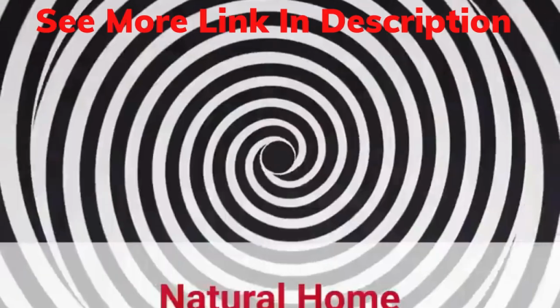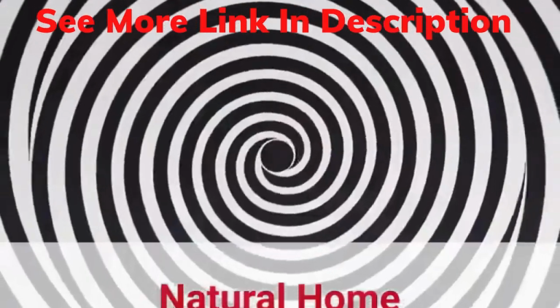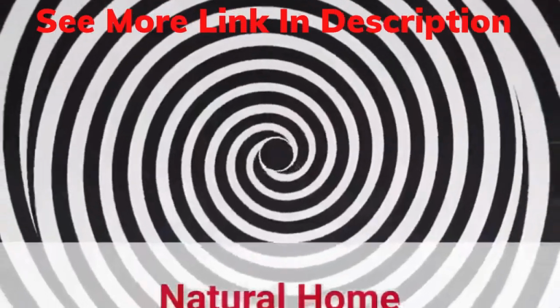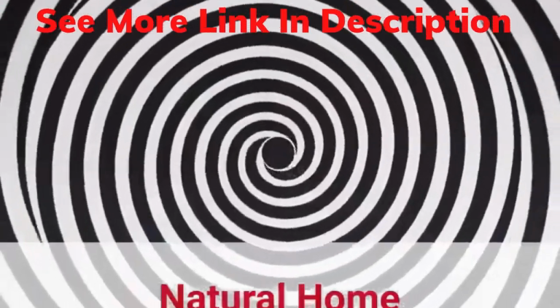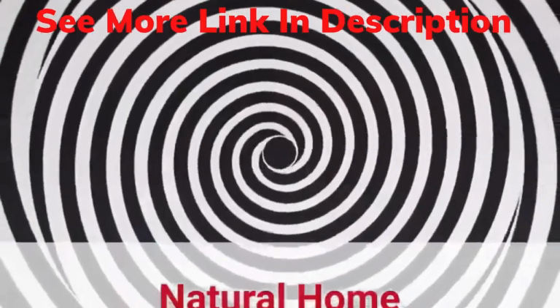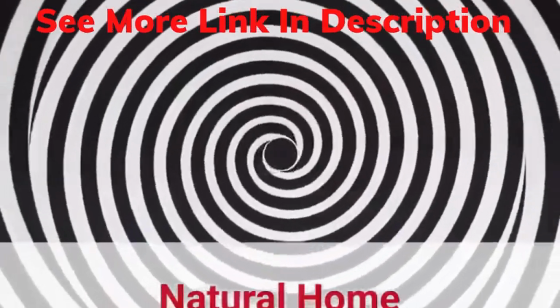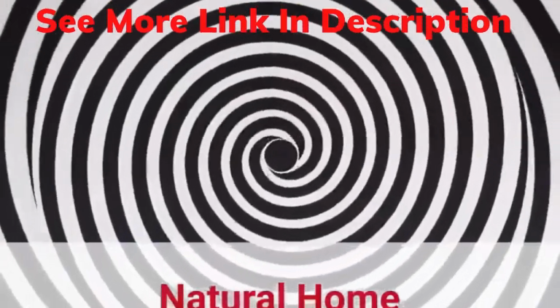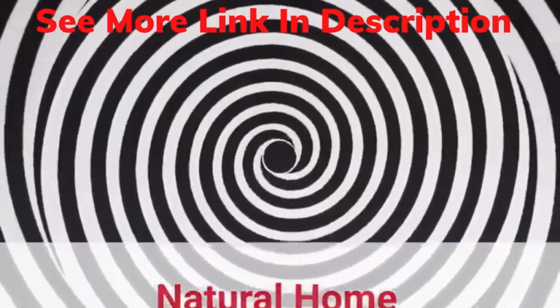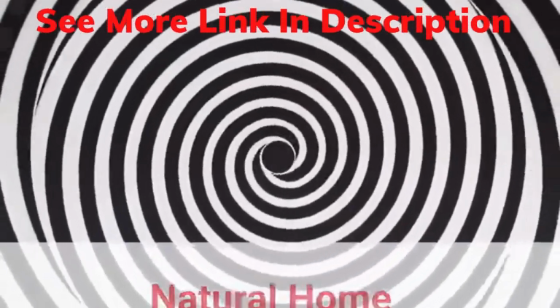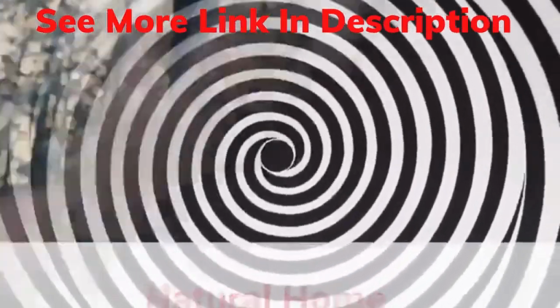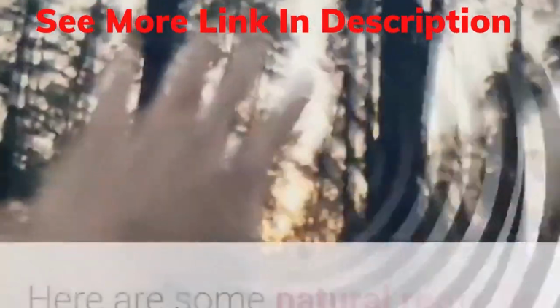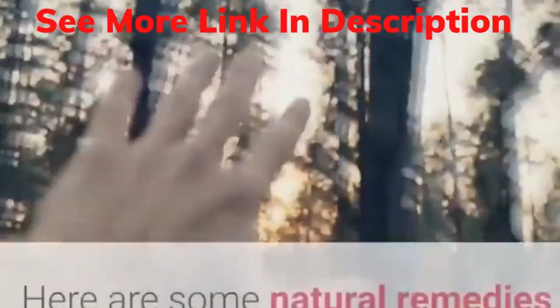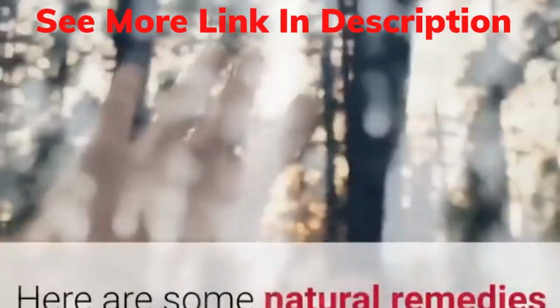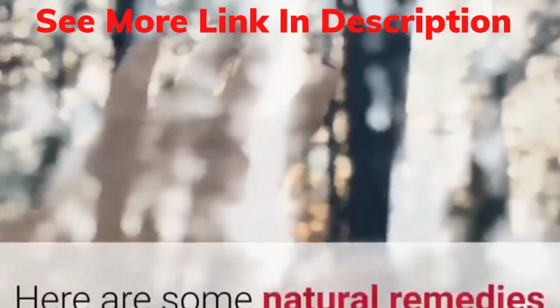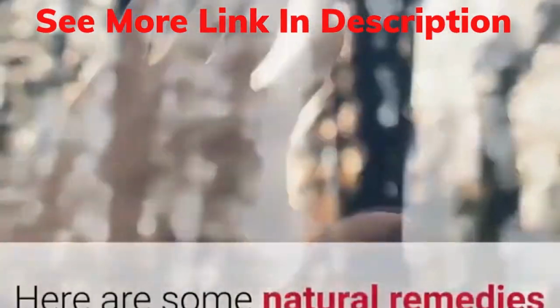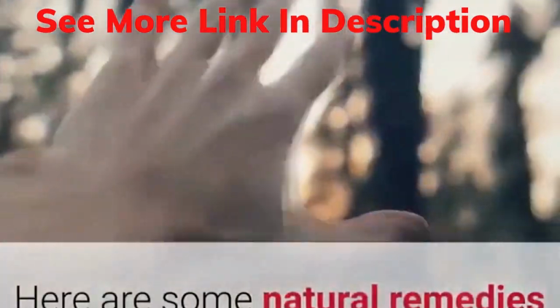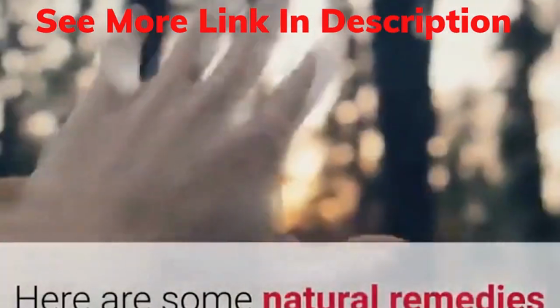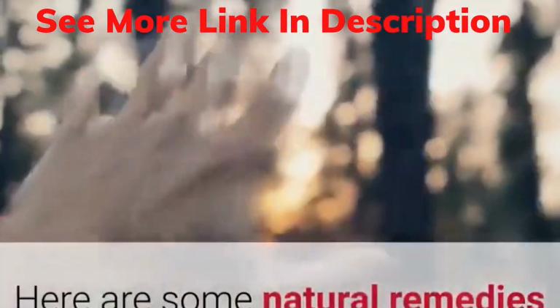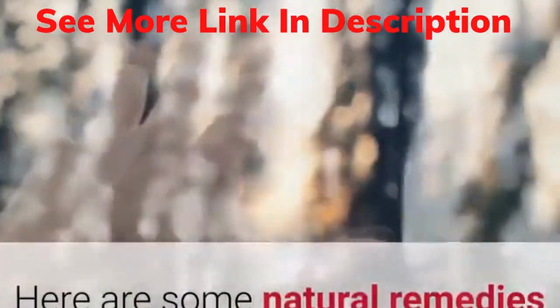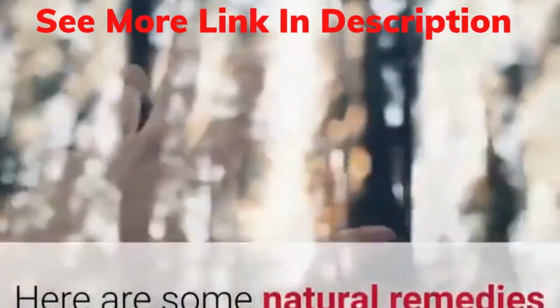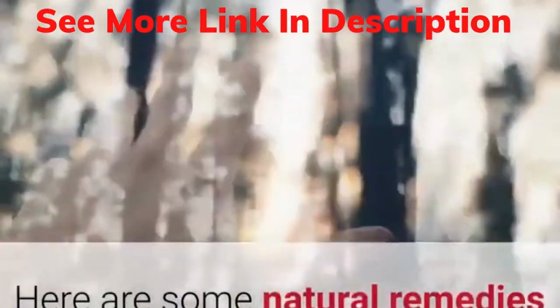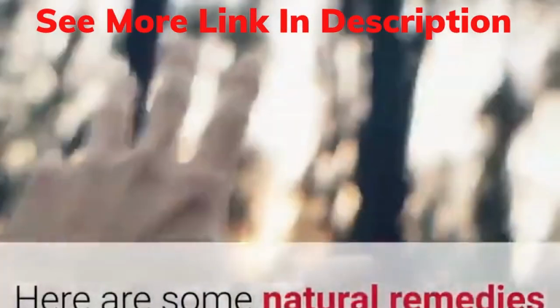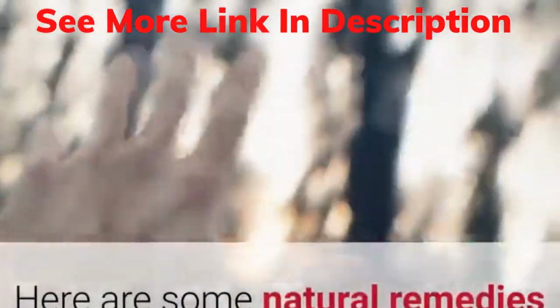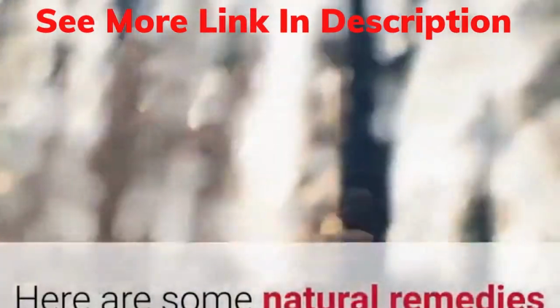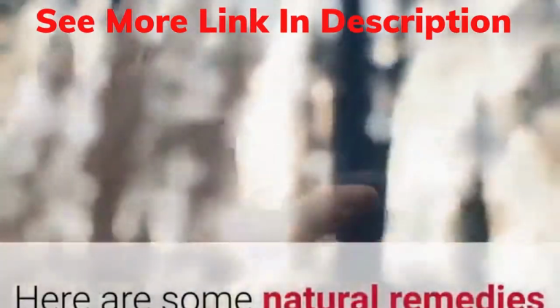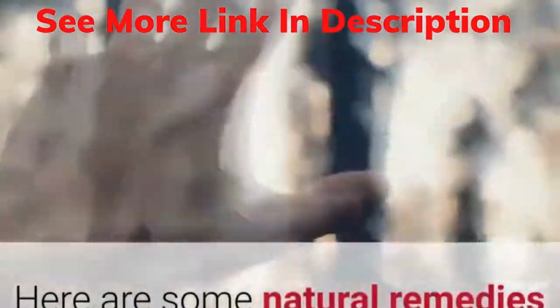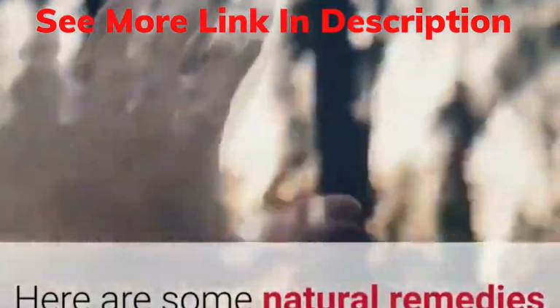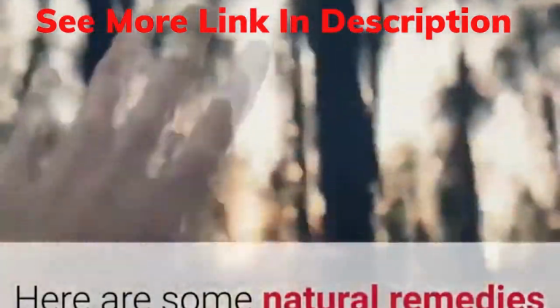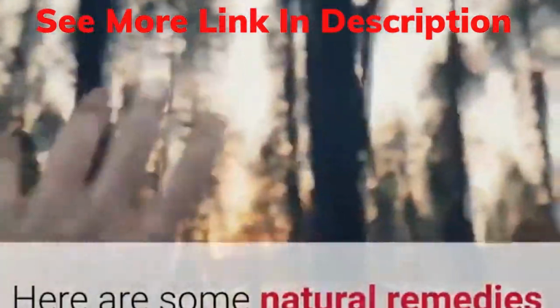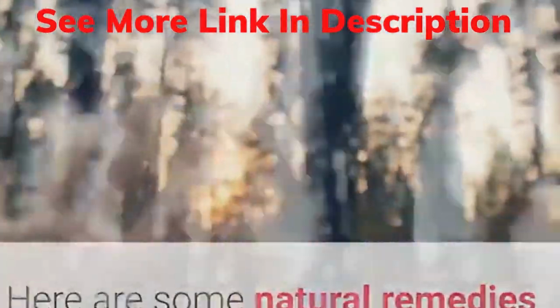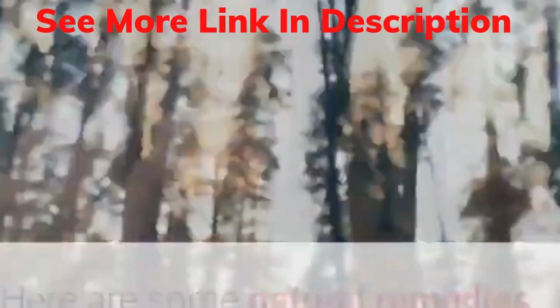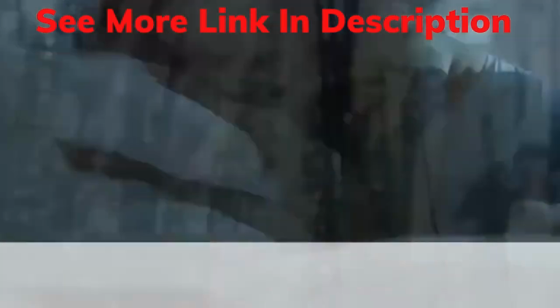Natural Home Remedies for Vertigo. Here are some natural remedies to treat vertigo at home.